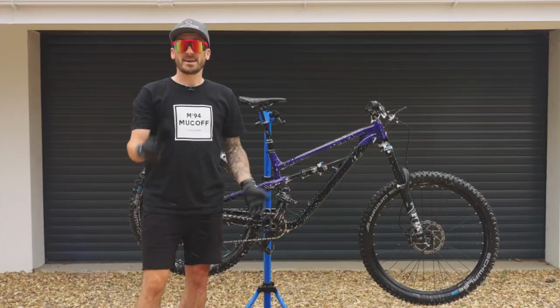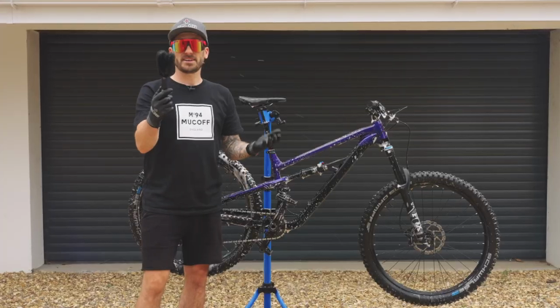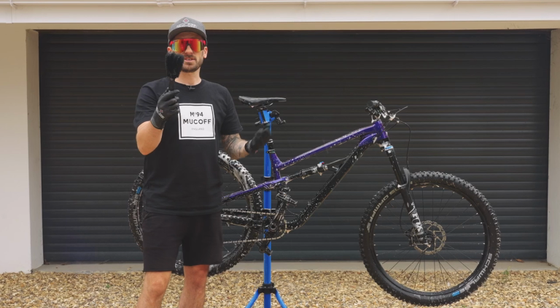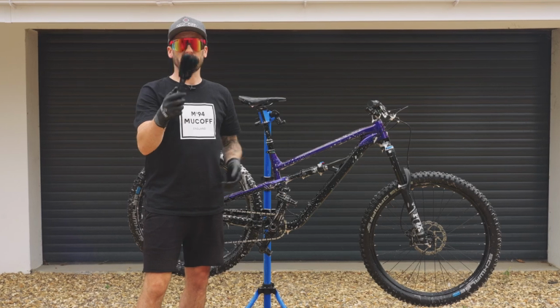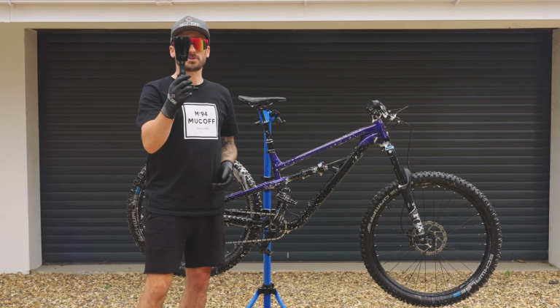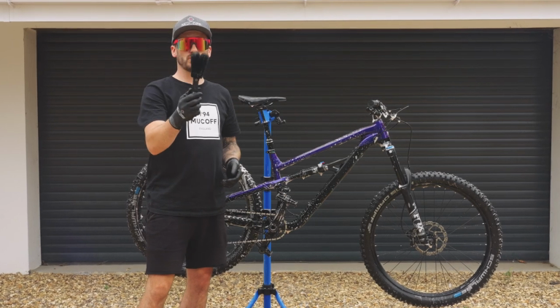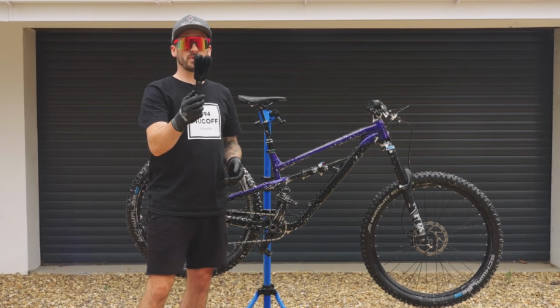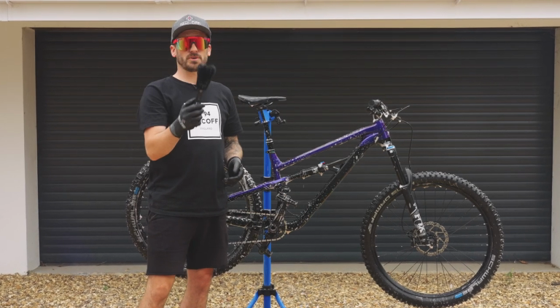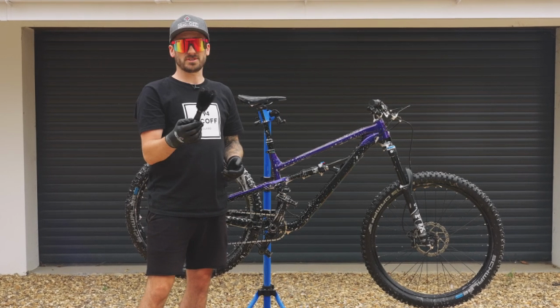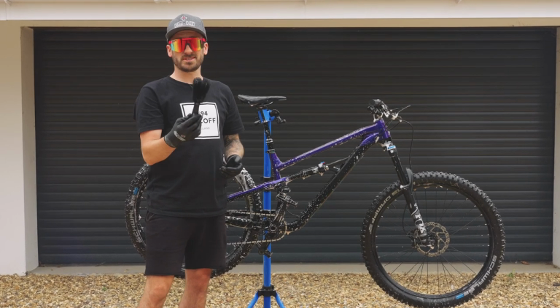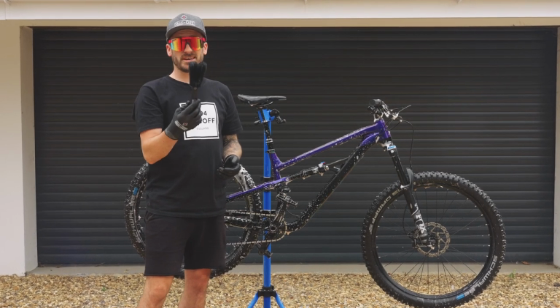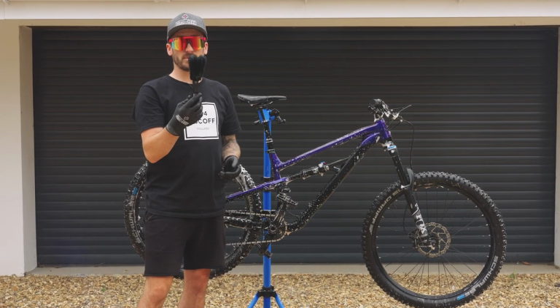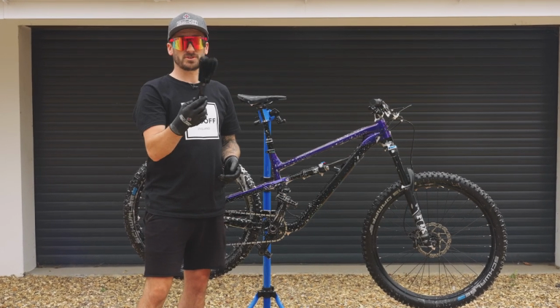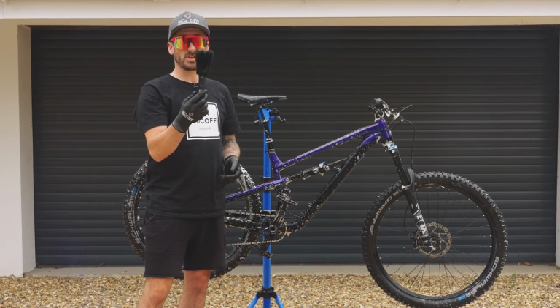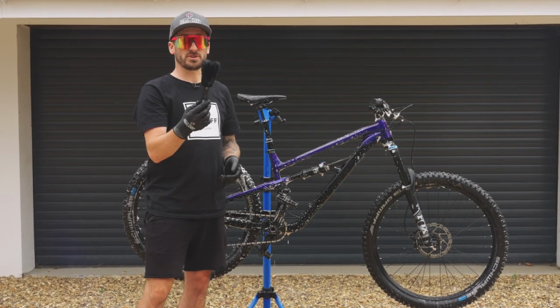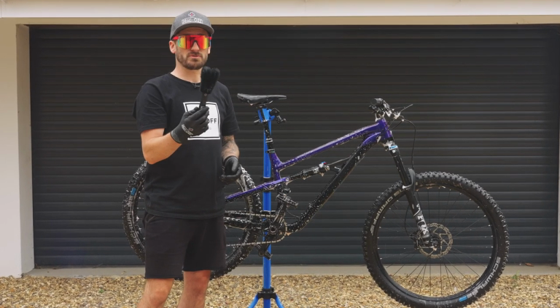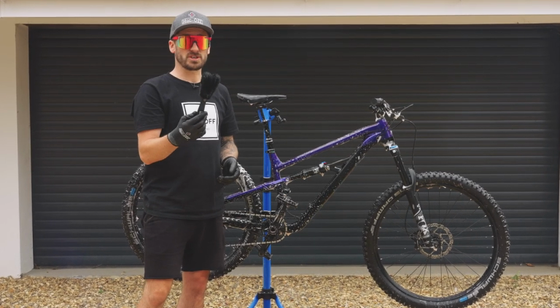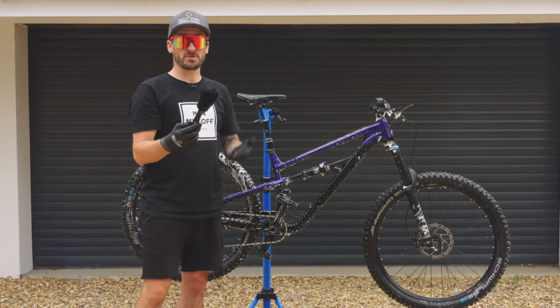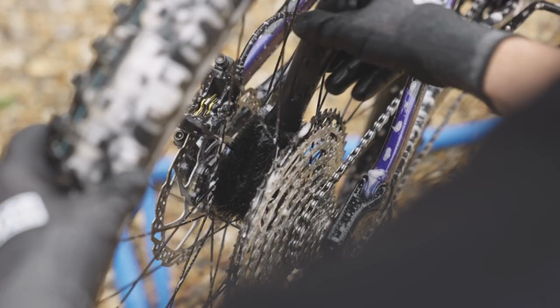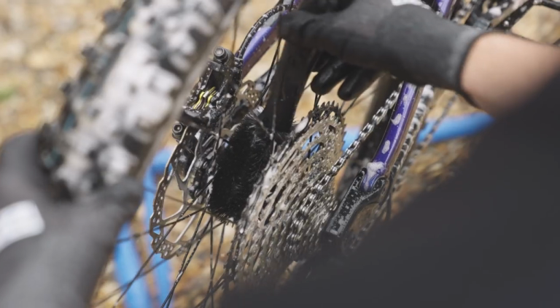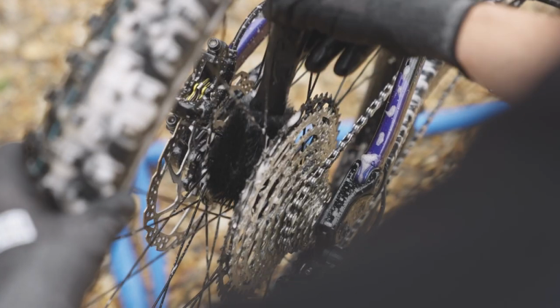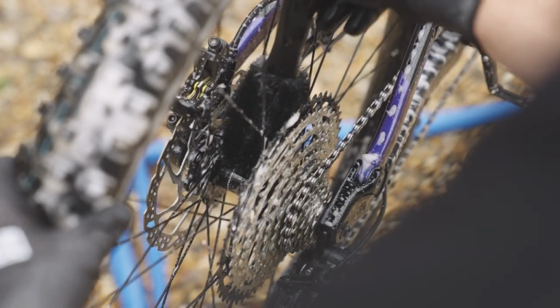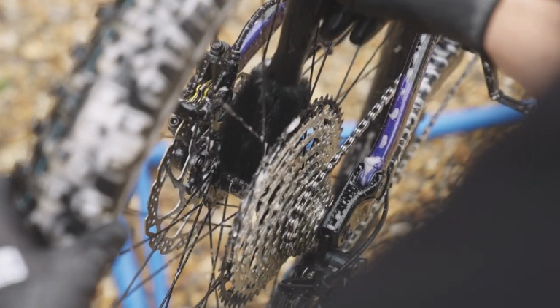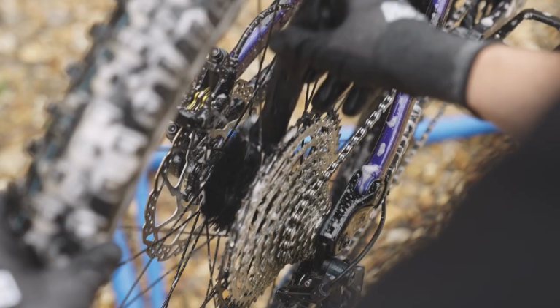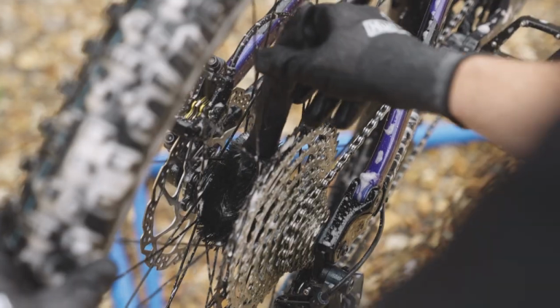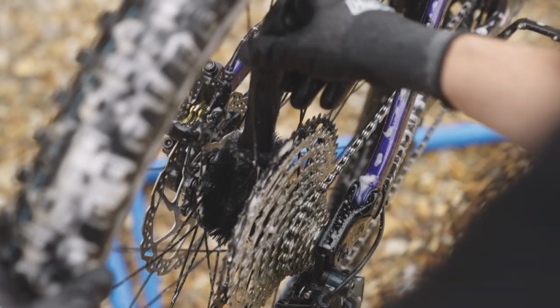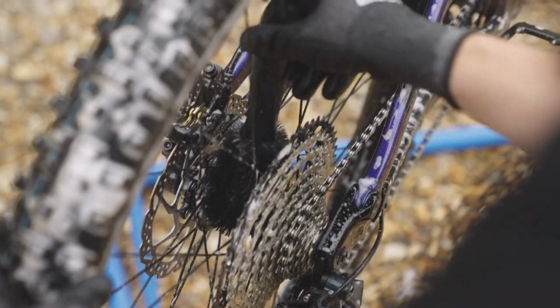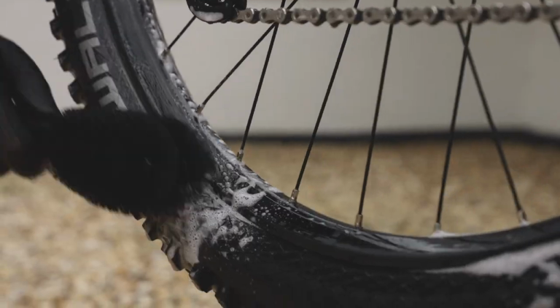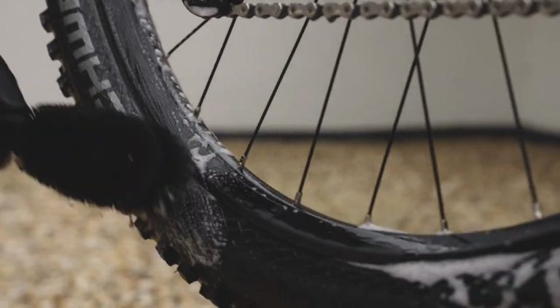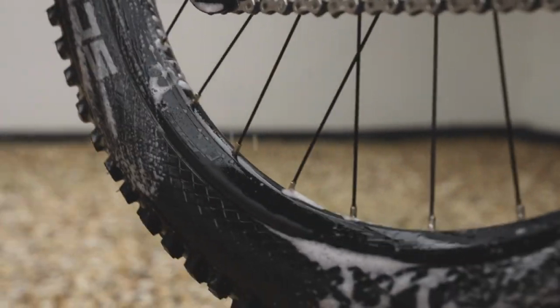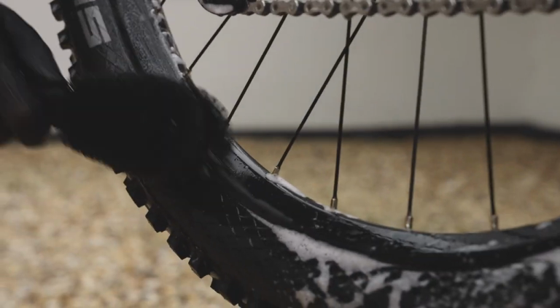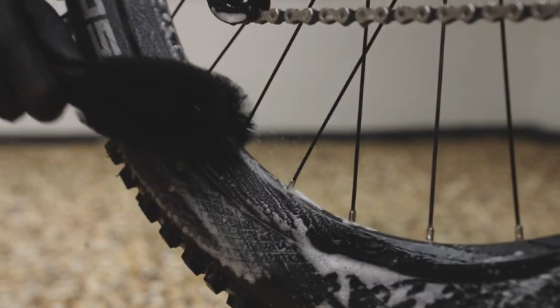Next up we have our two-prong brush, and this is going to help get to those hard-to-reach areas, like your hubs, your rims, and your seat-stay and cranks.